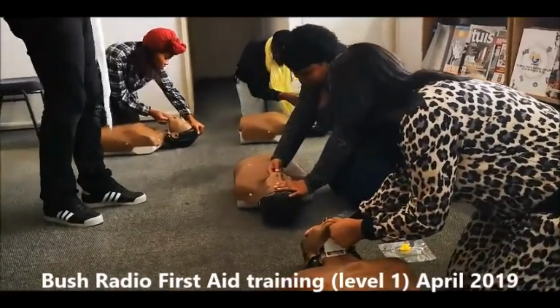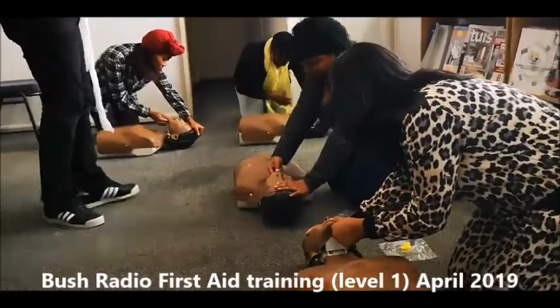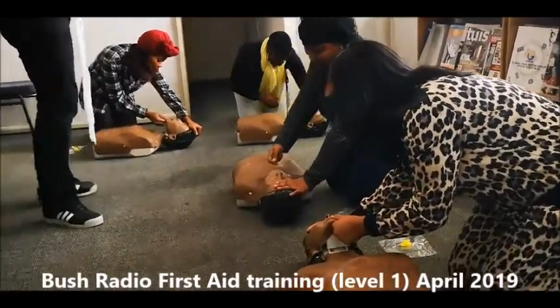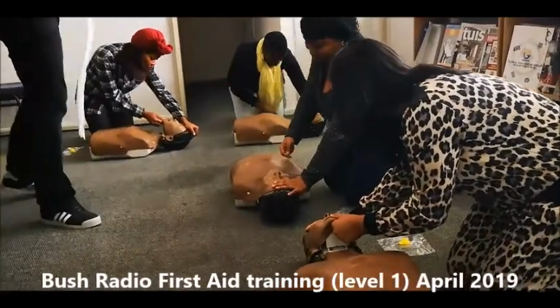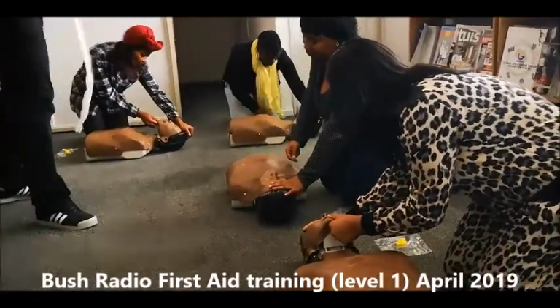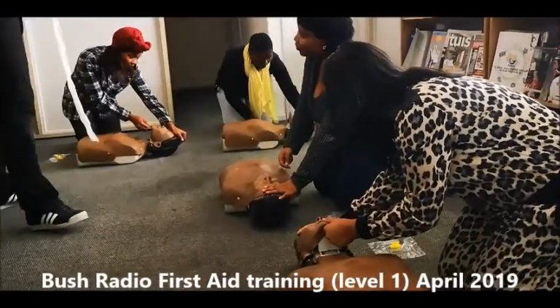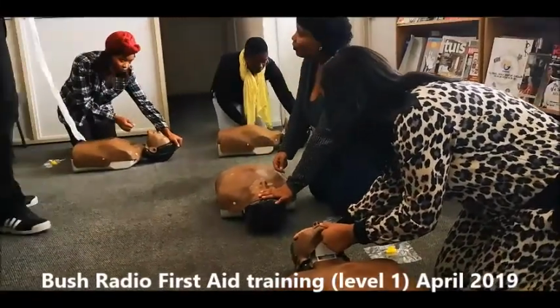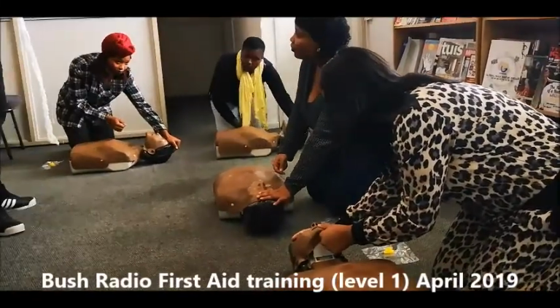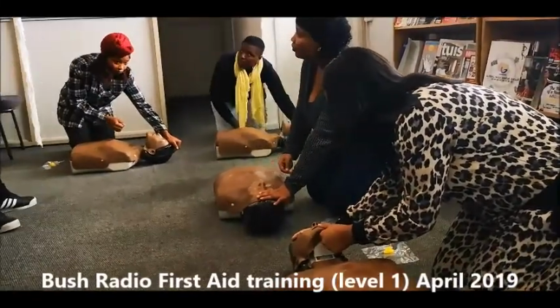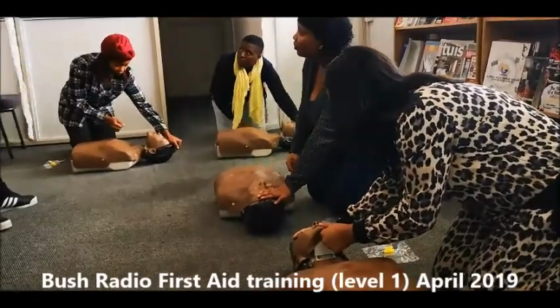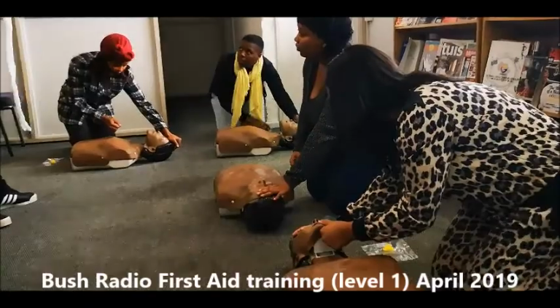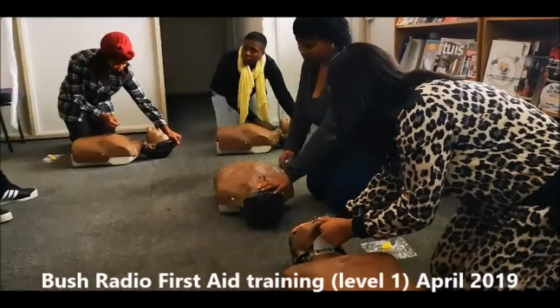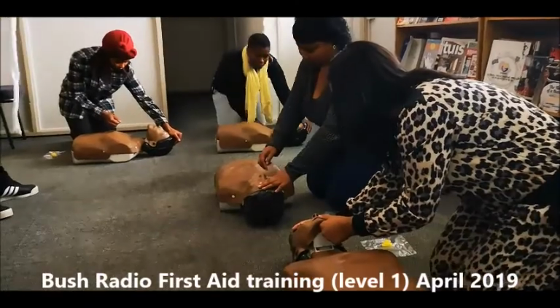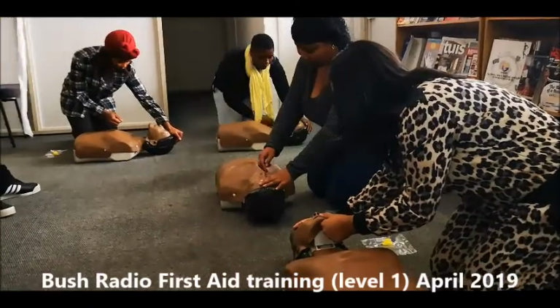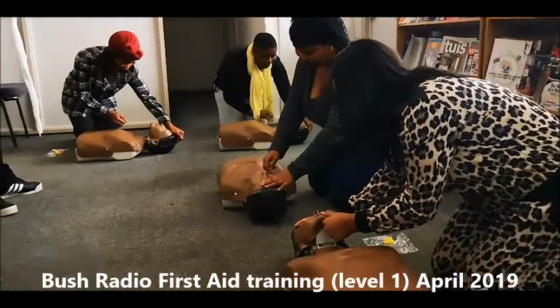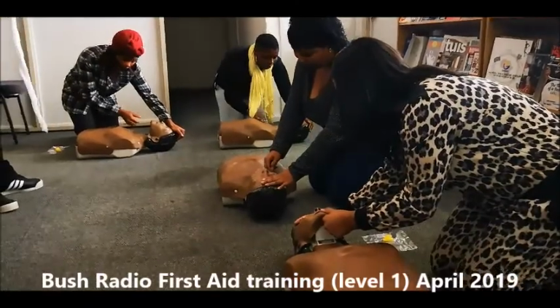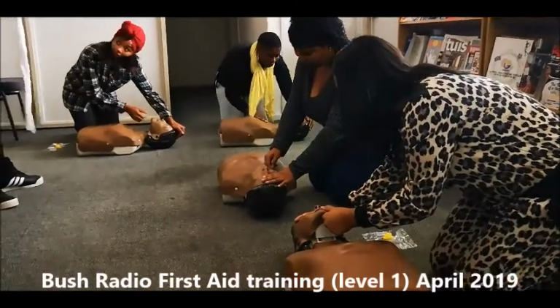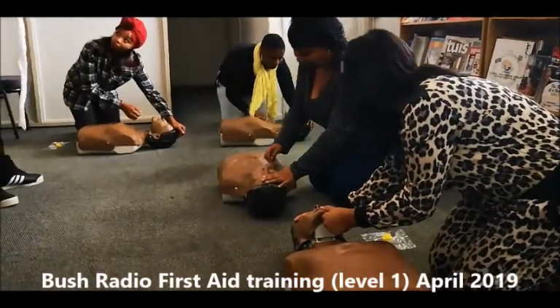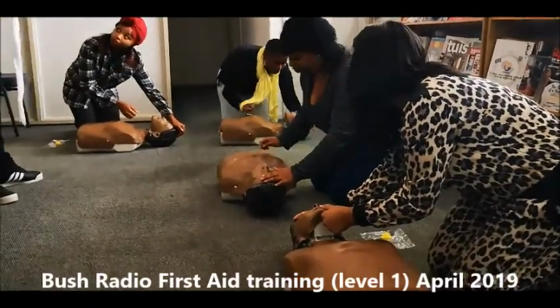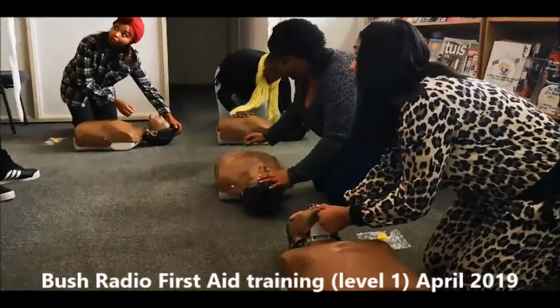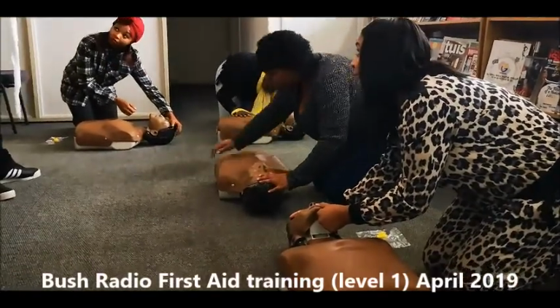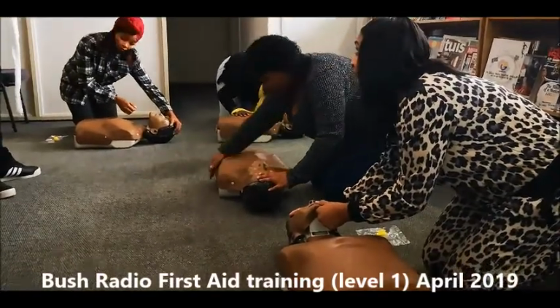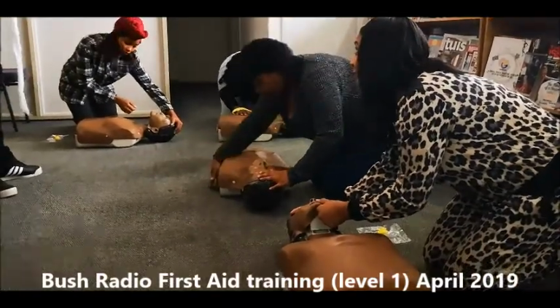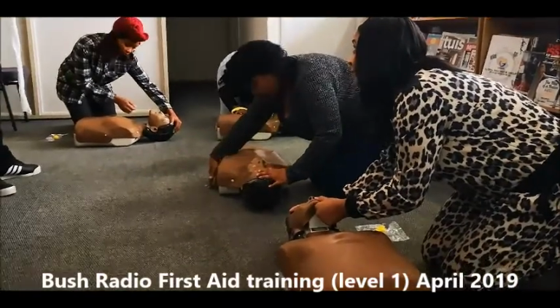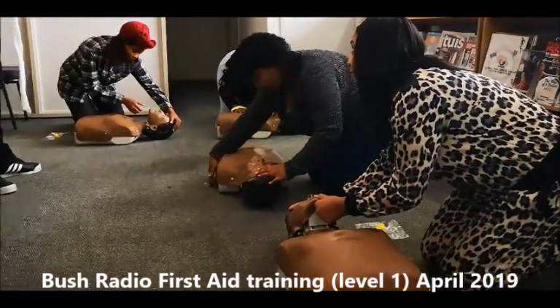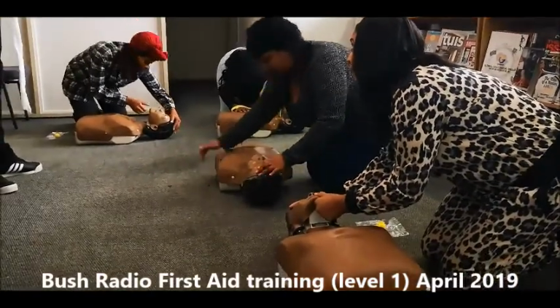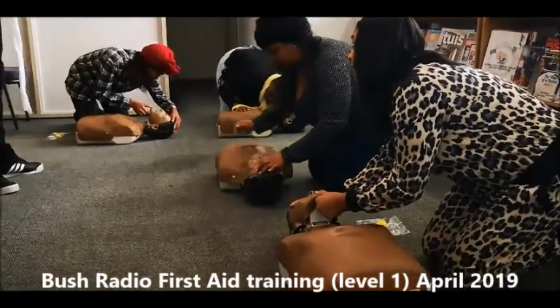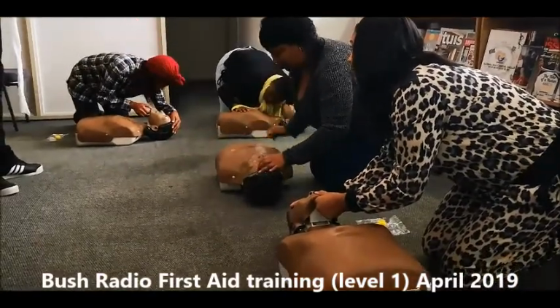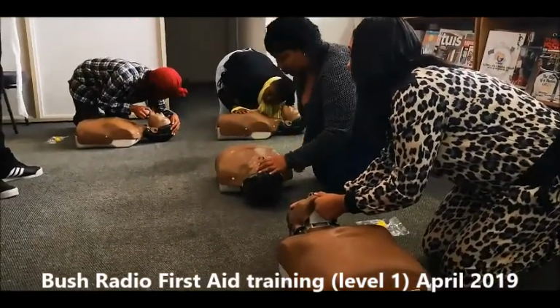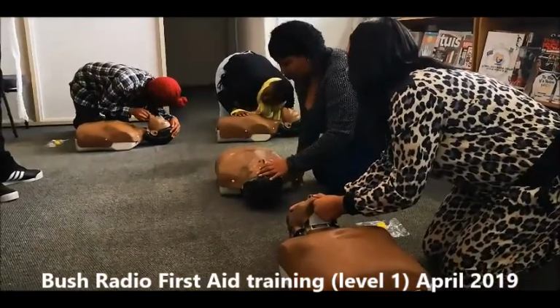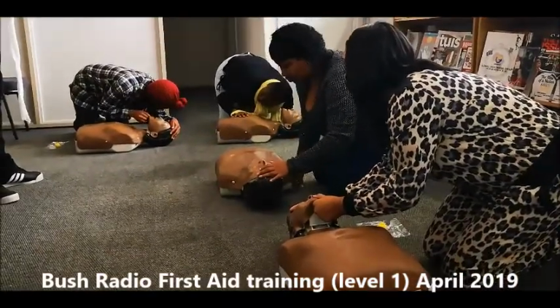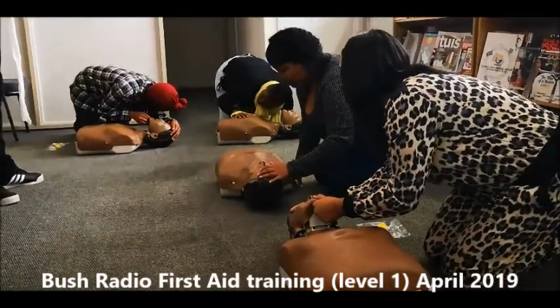Now you check if the patient is breathing by putting your ear next to the nose and looking at the chest for 10 seconds.